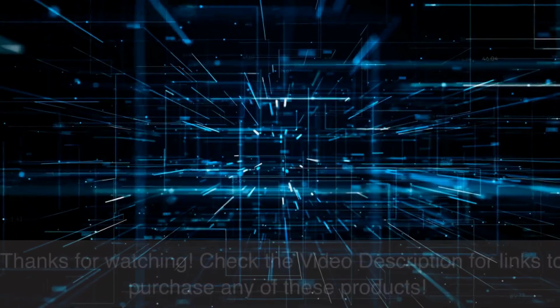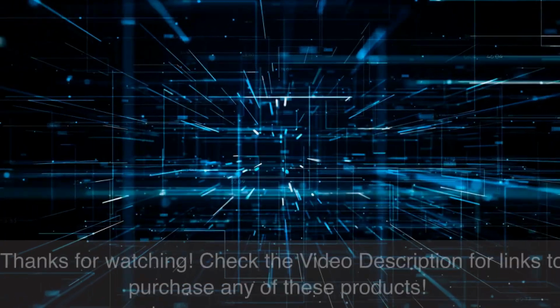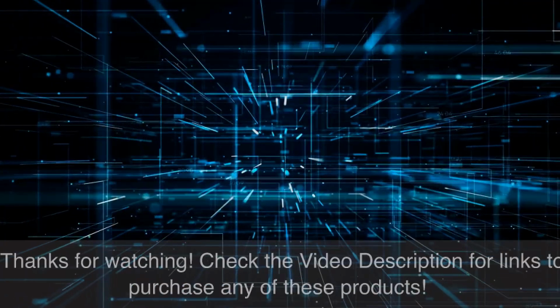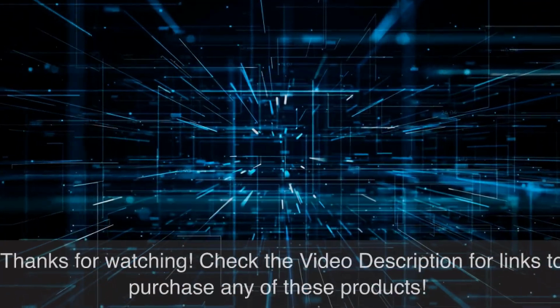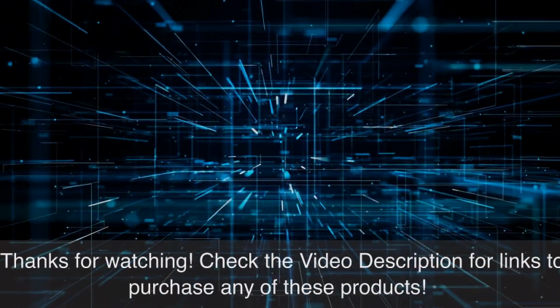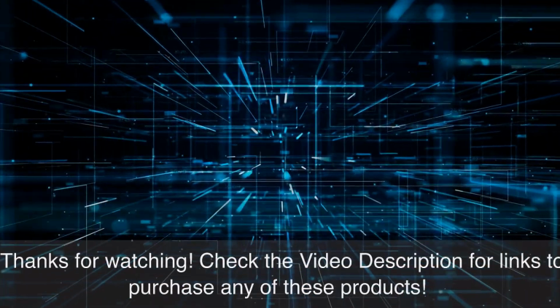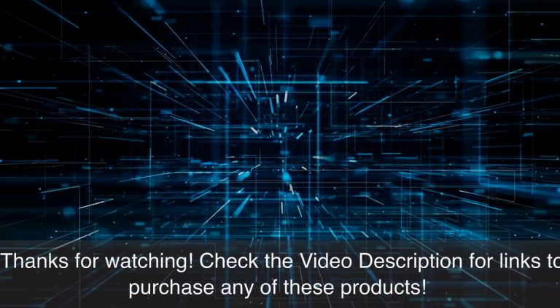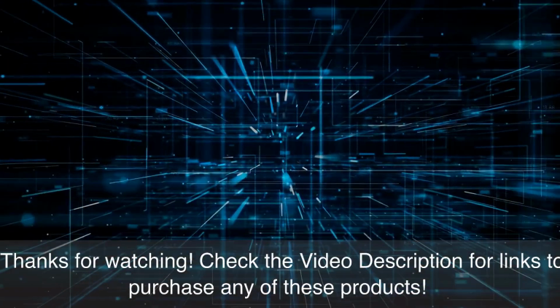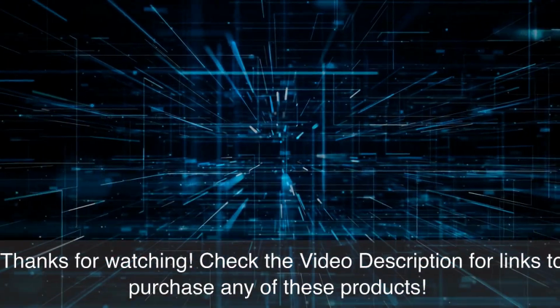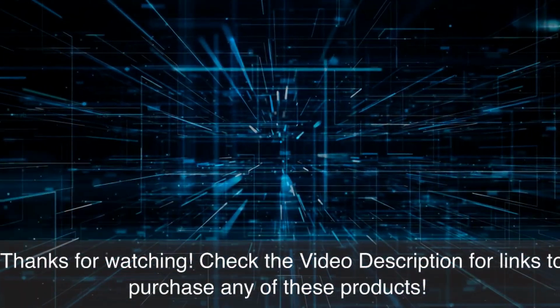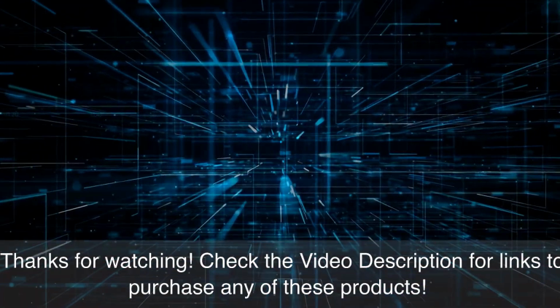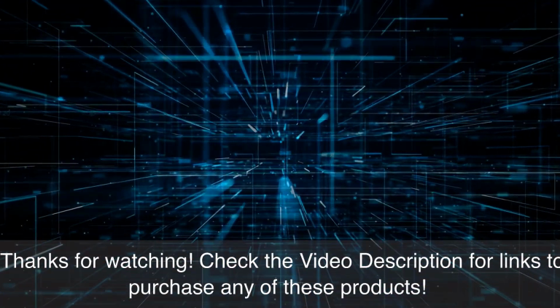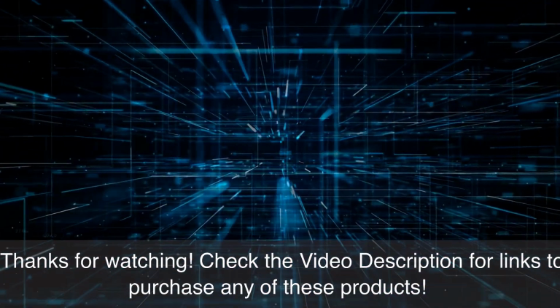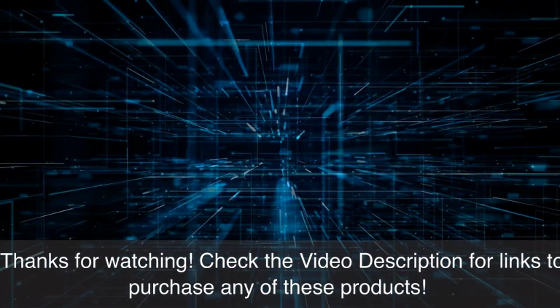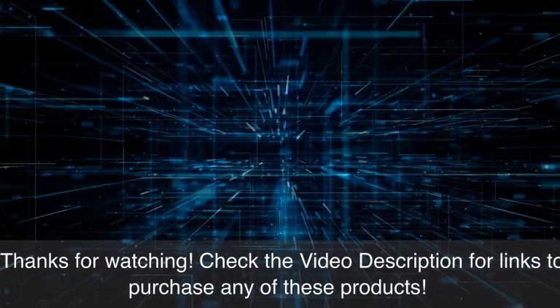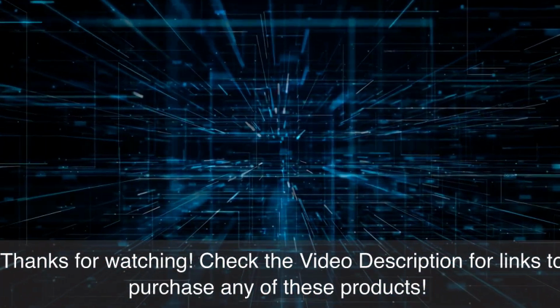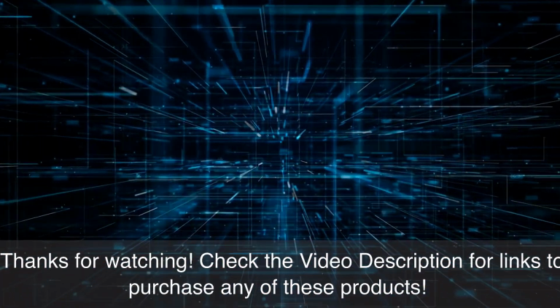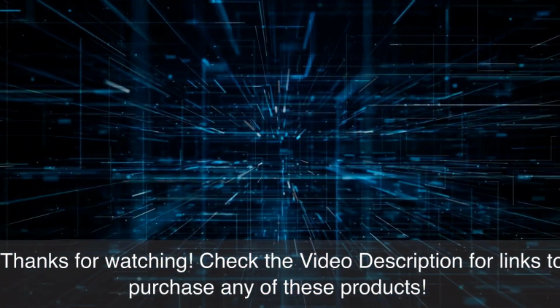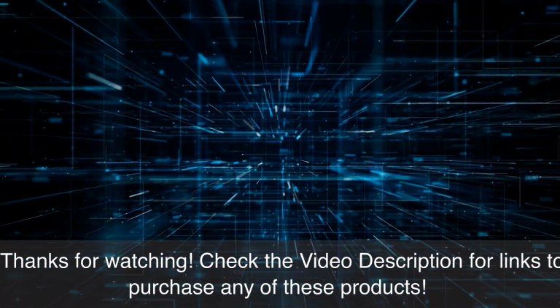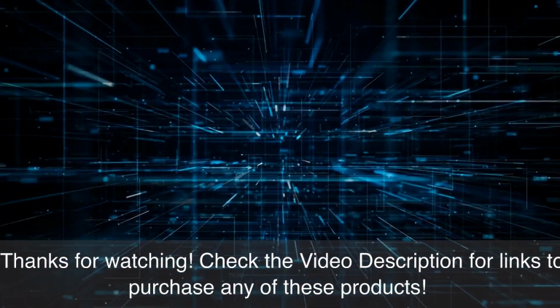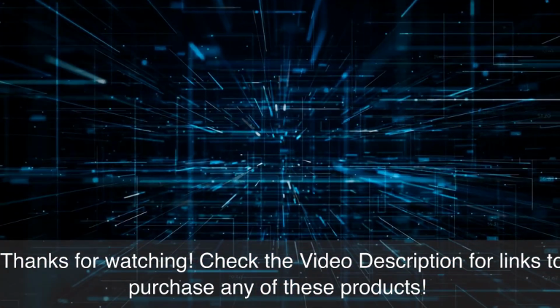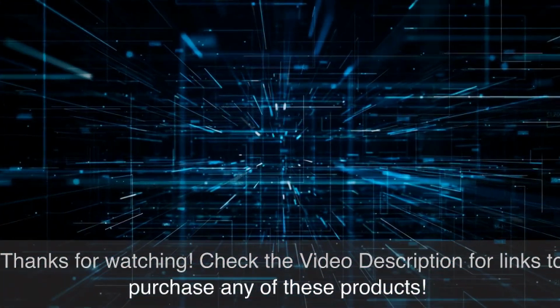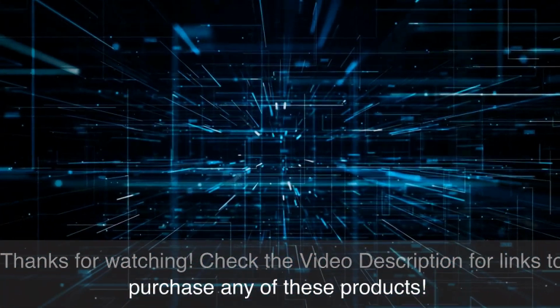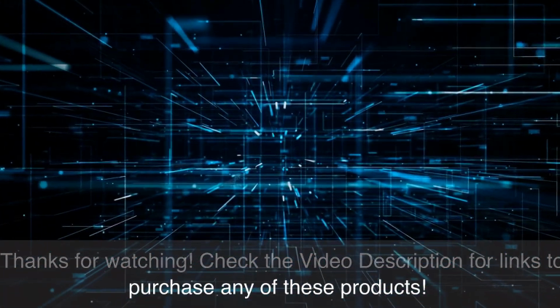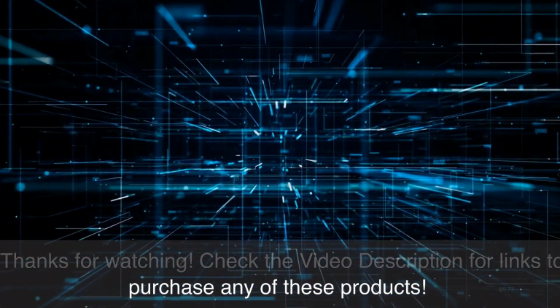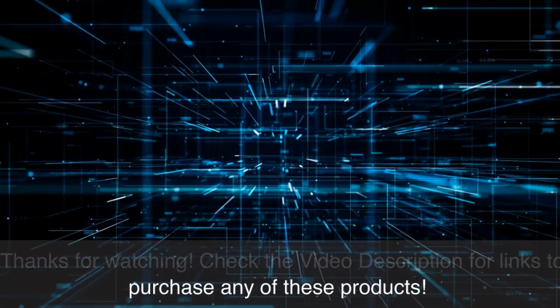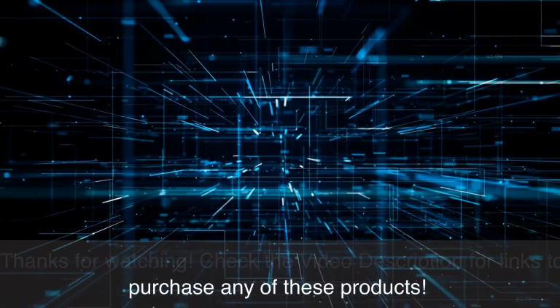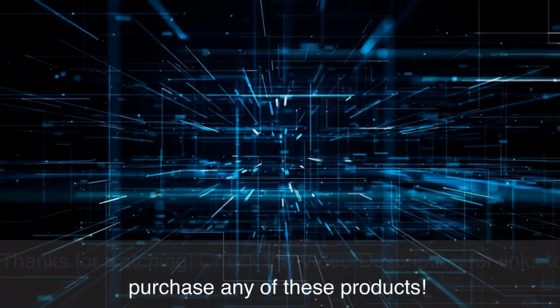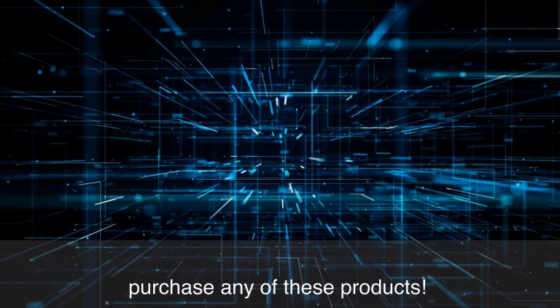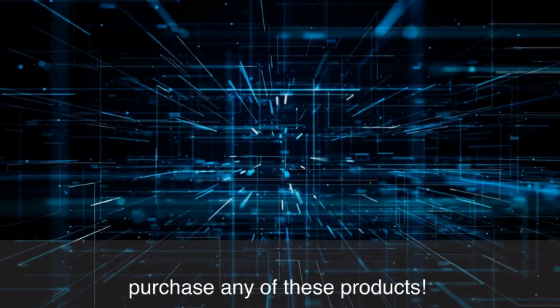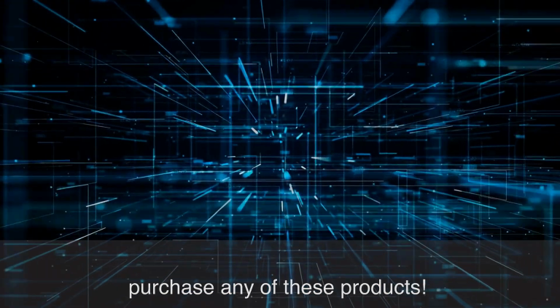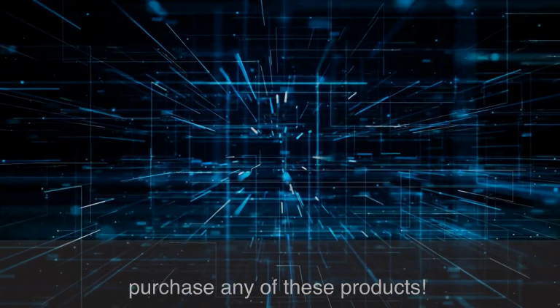Thanks for watching. Check the video description for links to purchase any of these products.